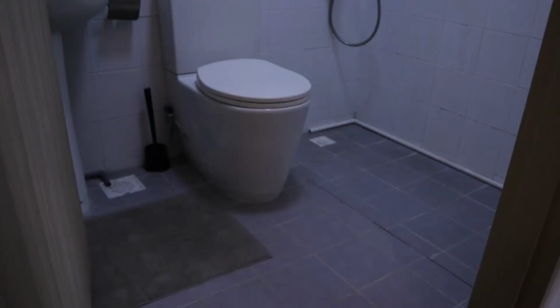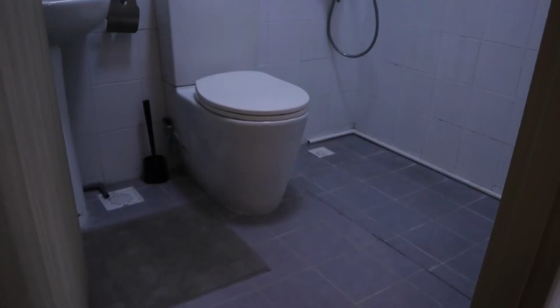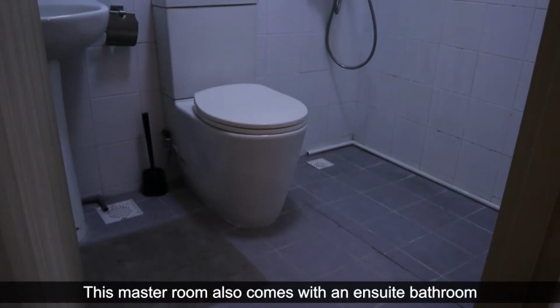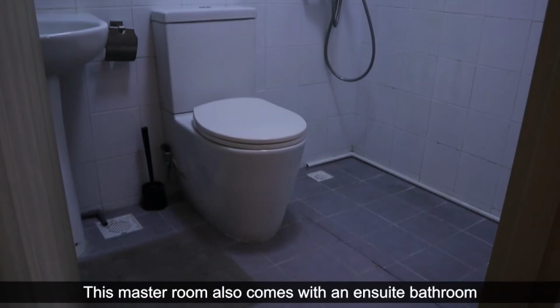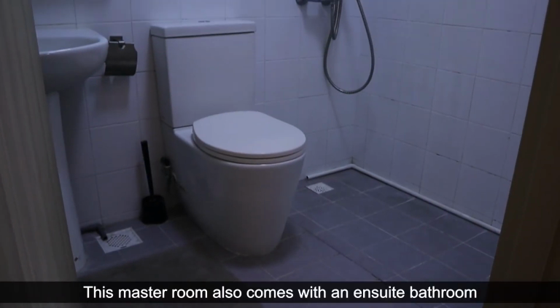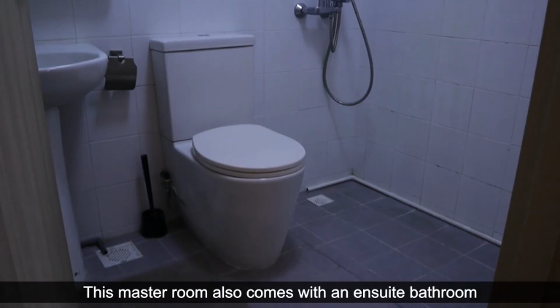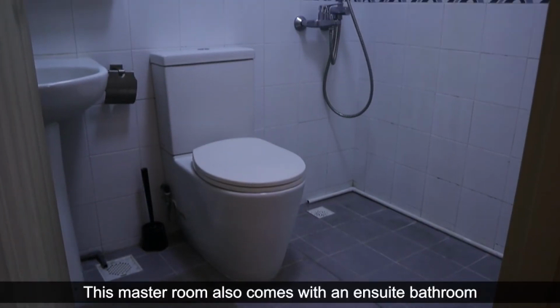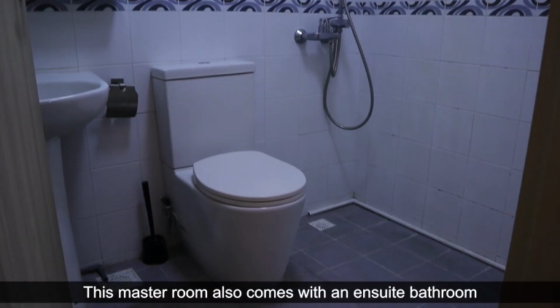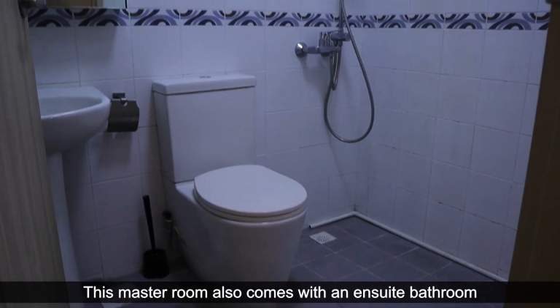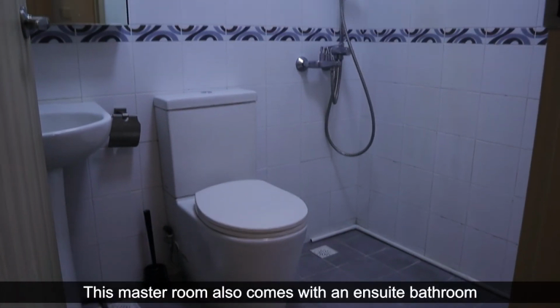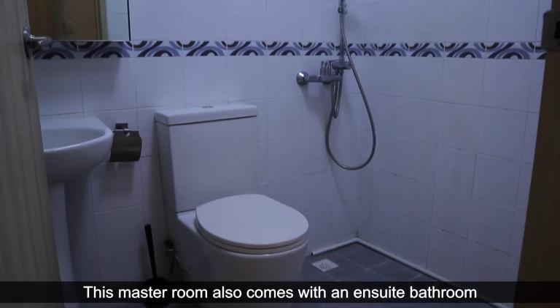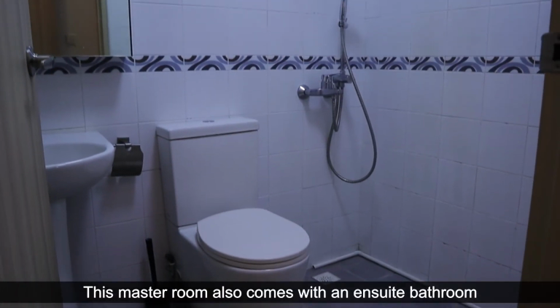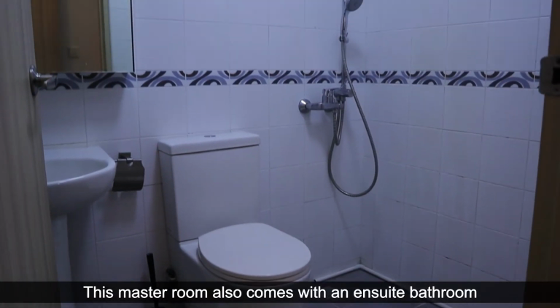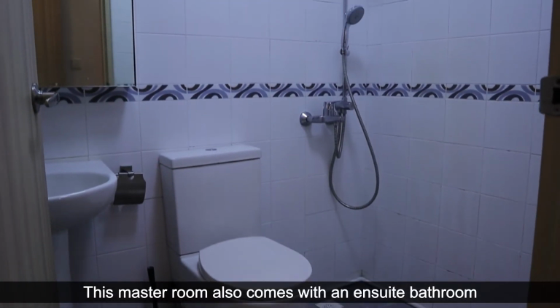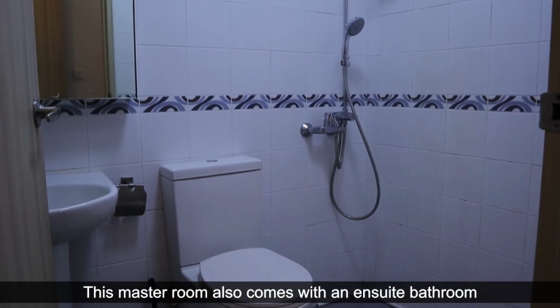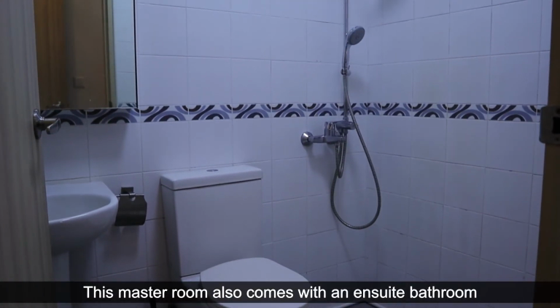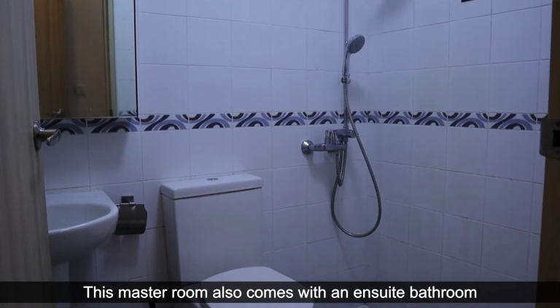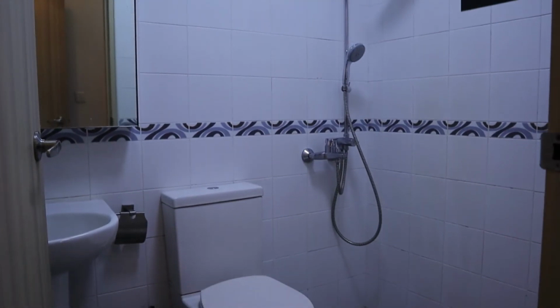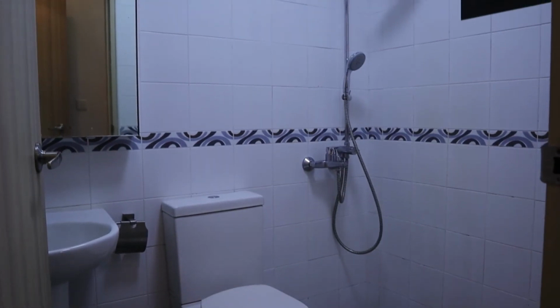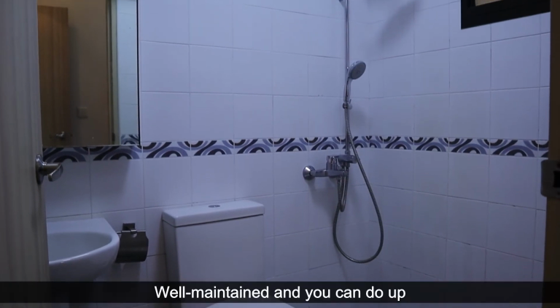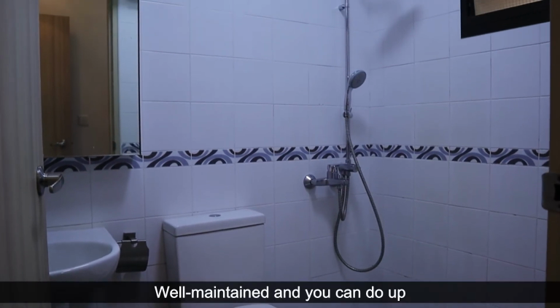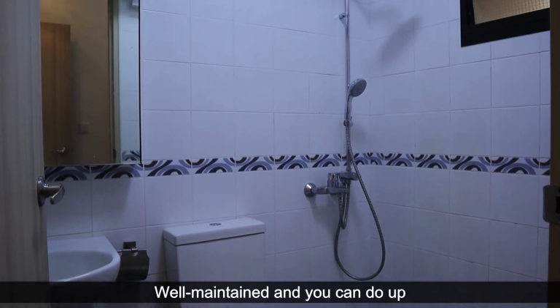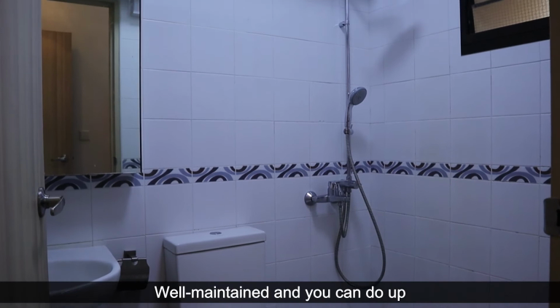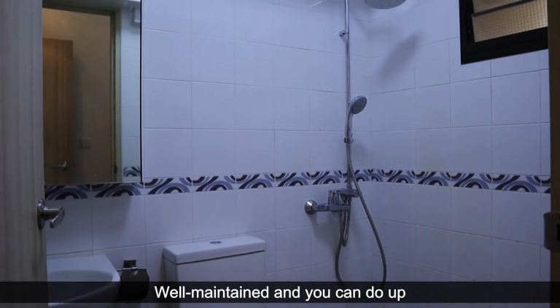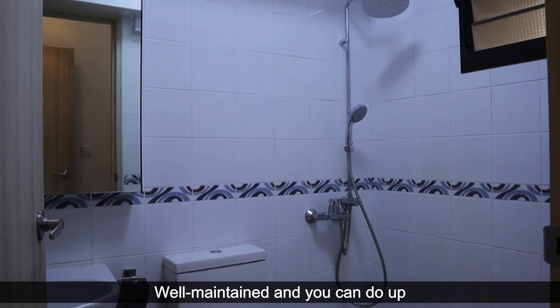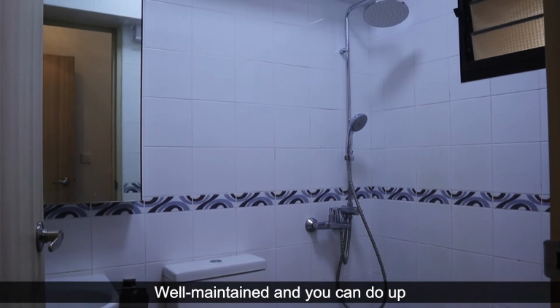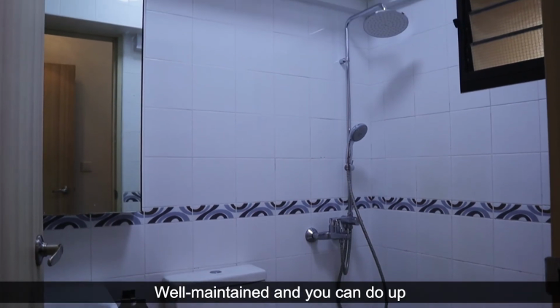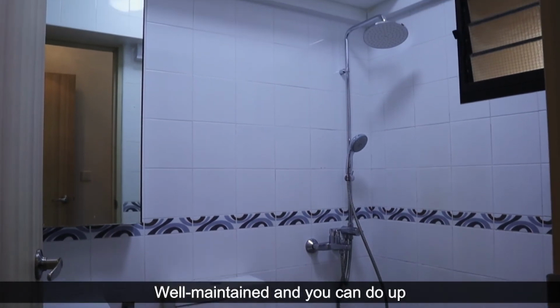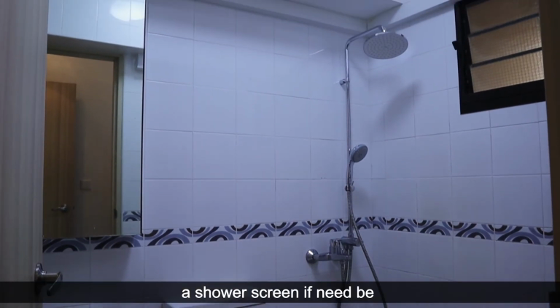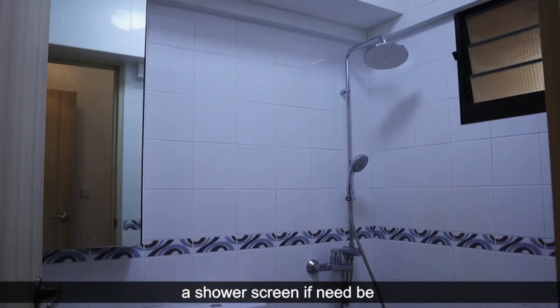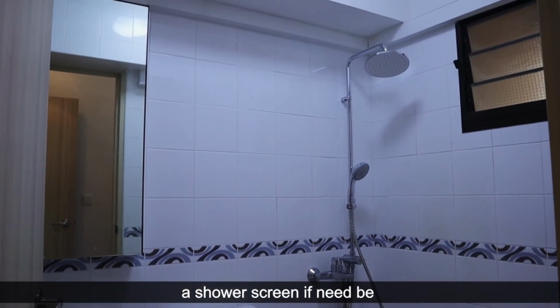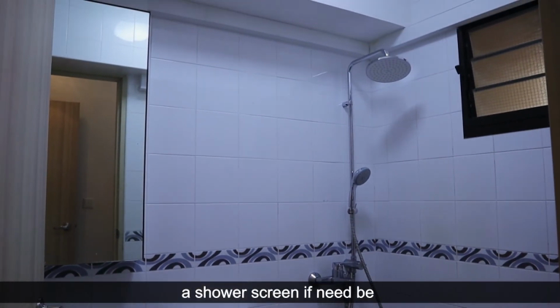This master room also comes with an ensuite bathroom, well-maintained, and you can add a shower screen with a door panel.